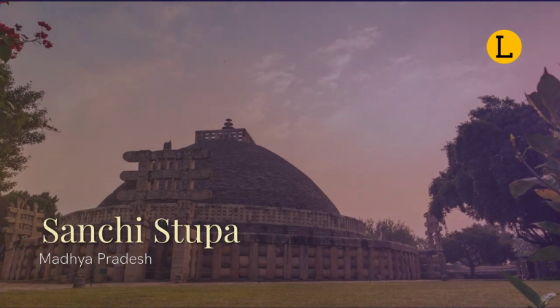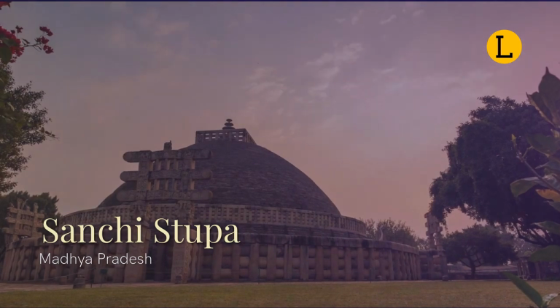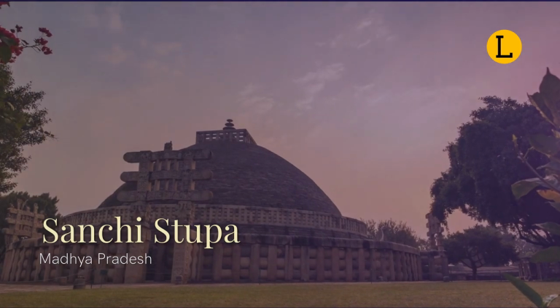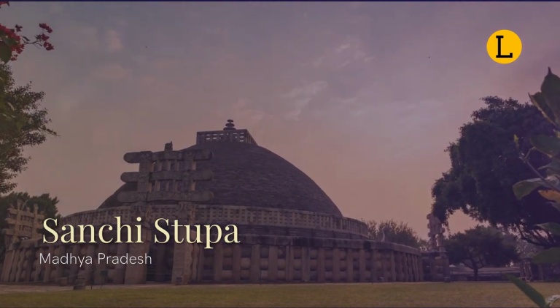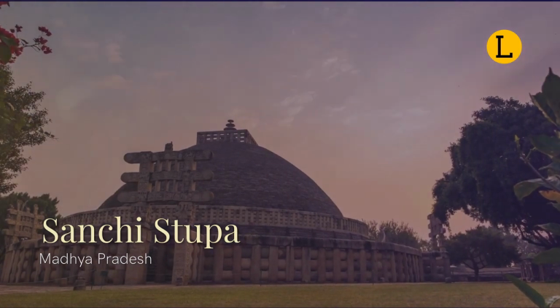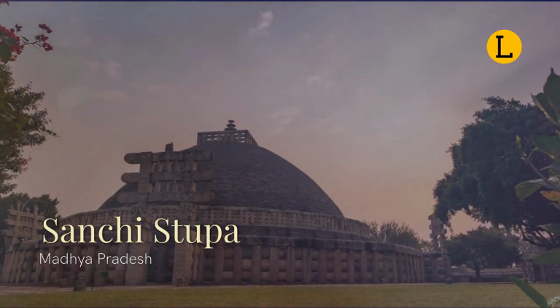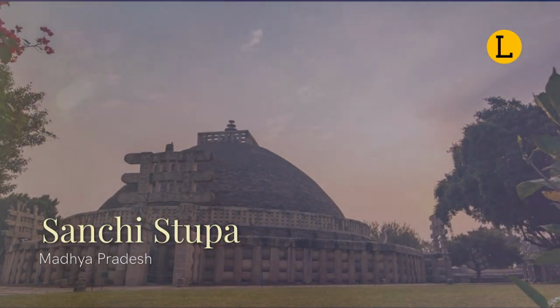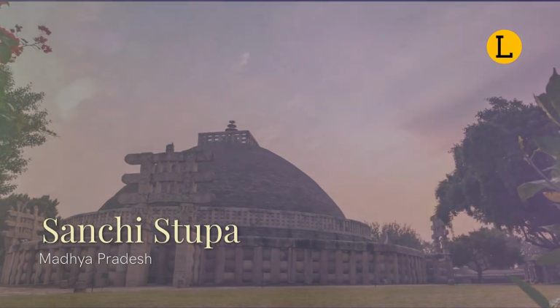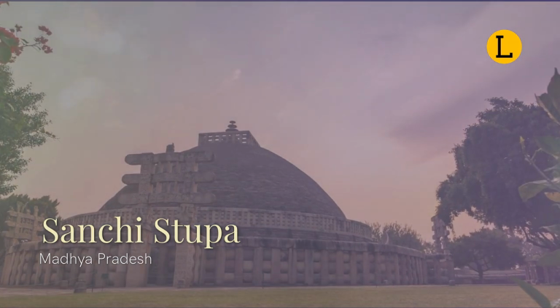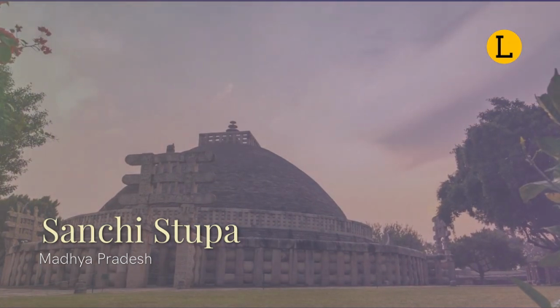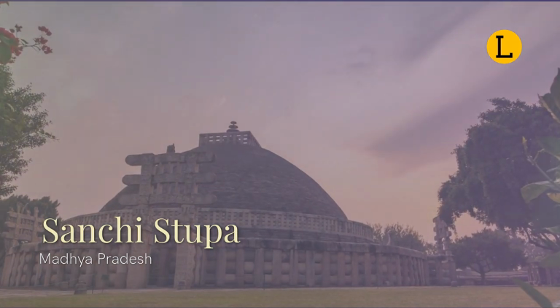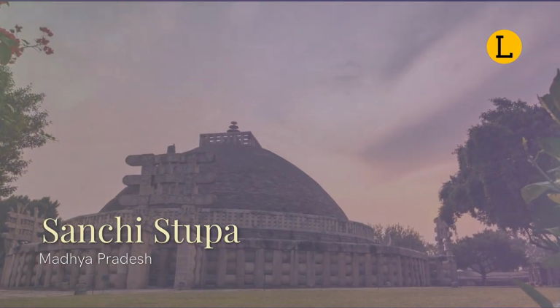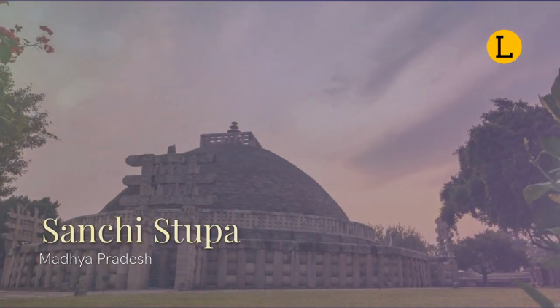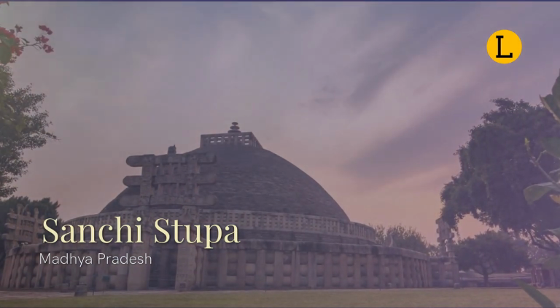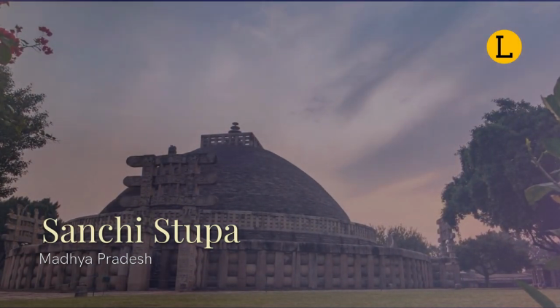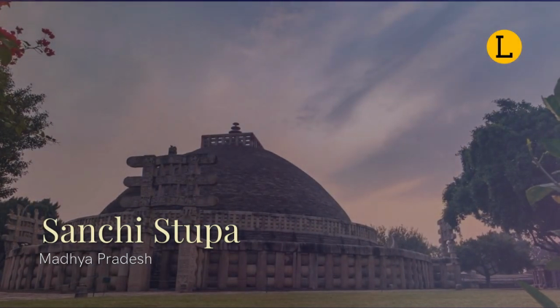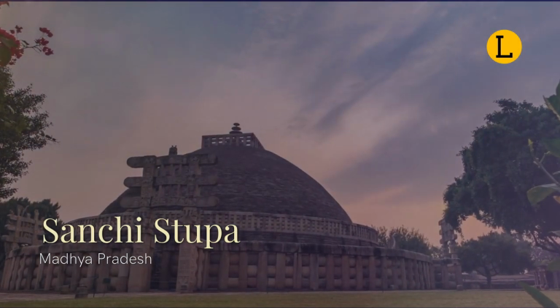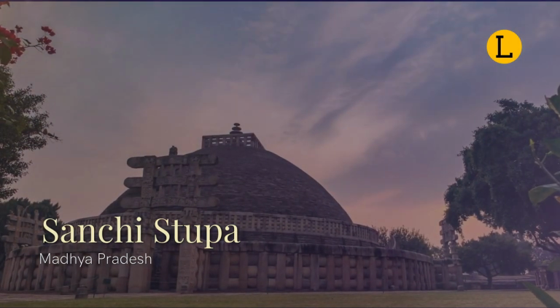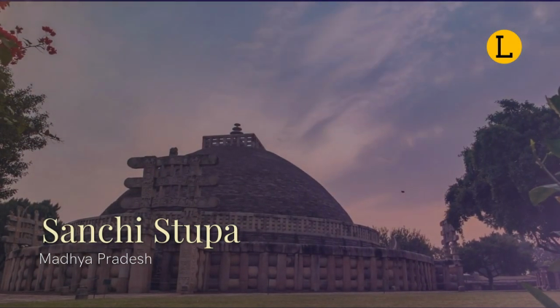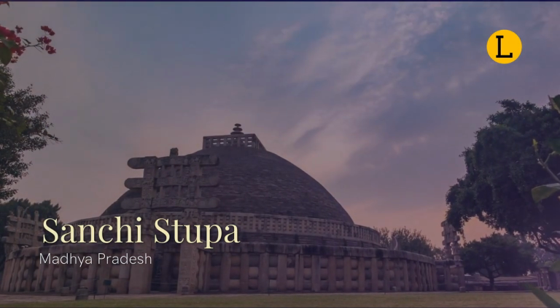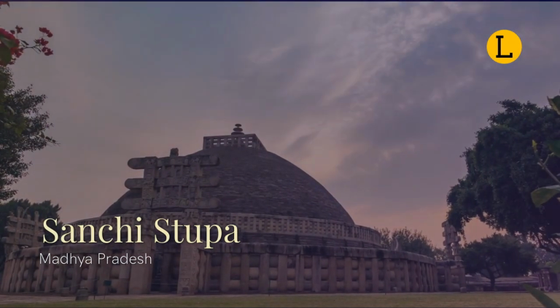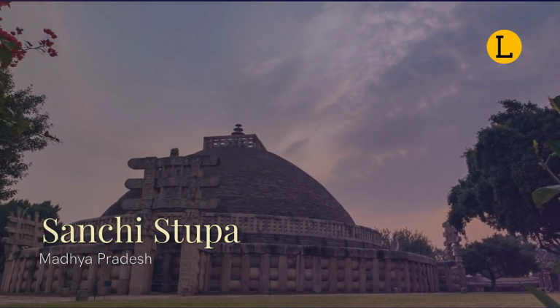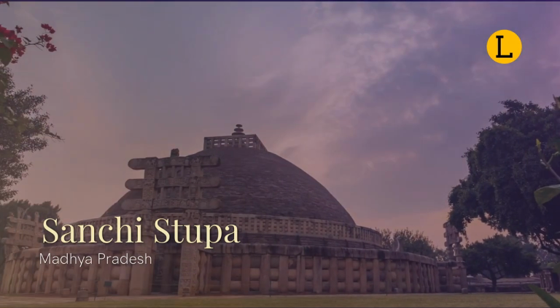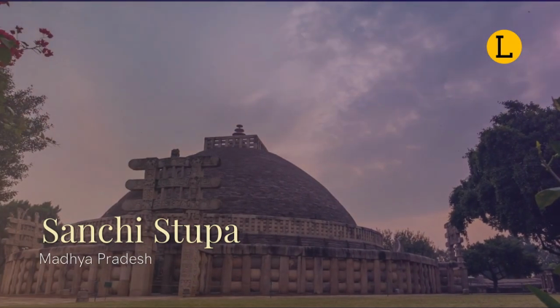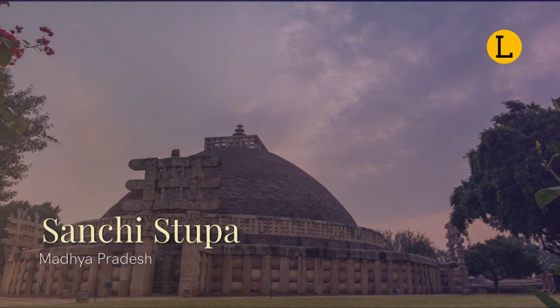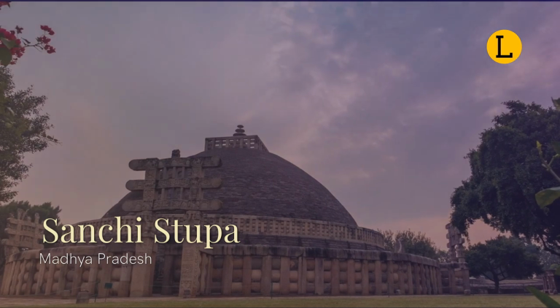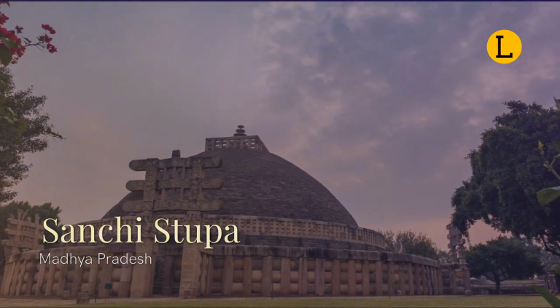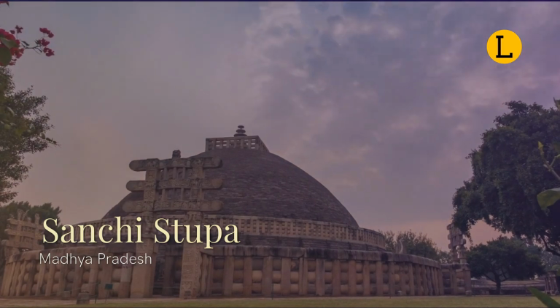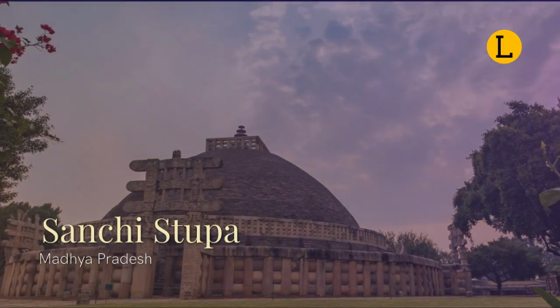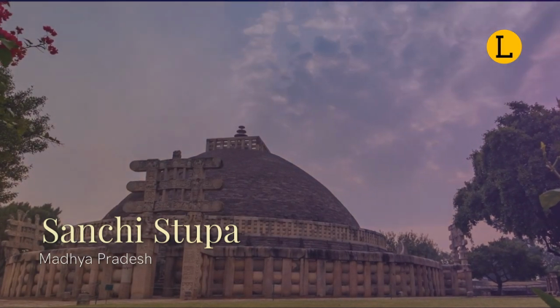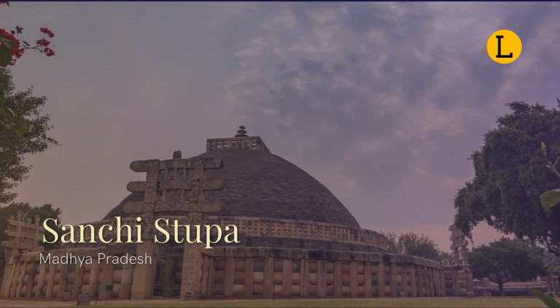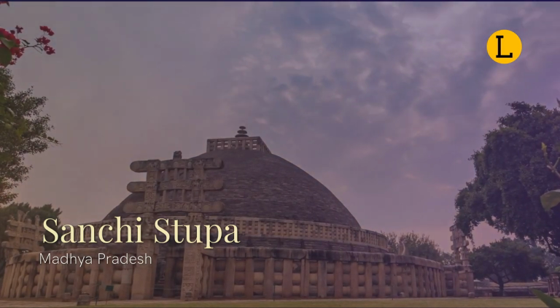On the Indian 200 rupees note, there is a depiction of the Sanchi stupa, which is important to our cultural heritage.